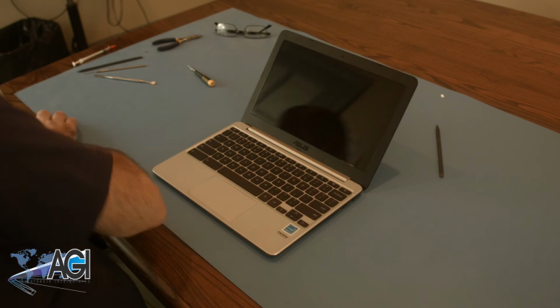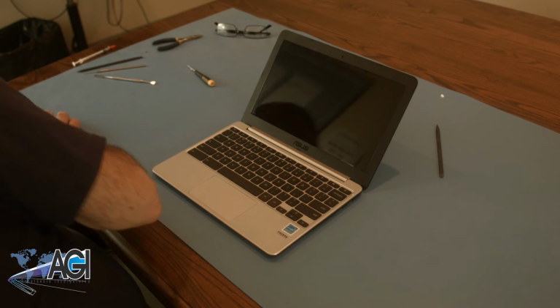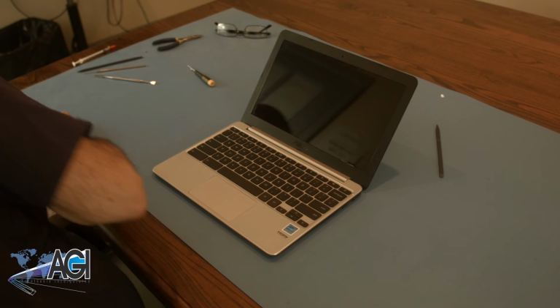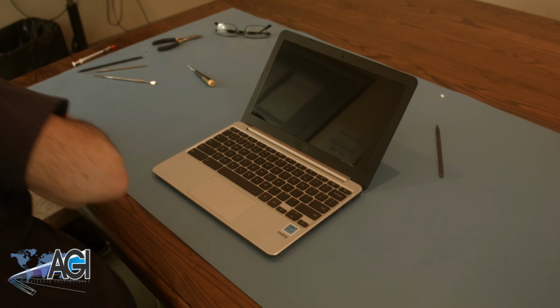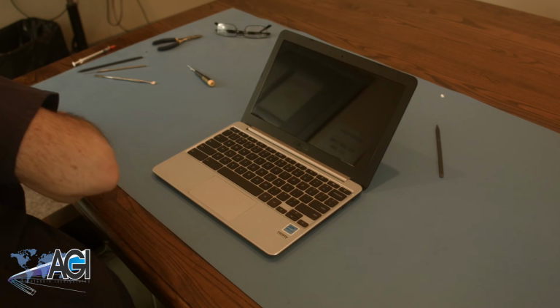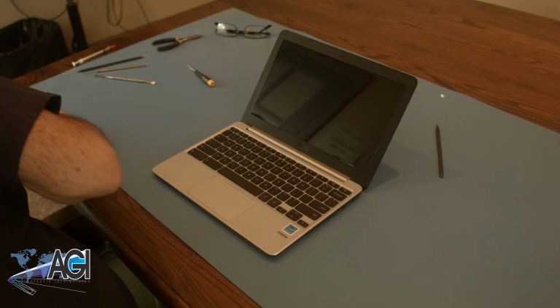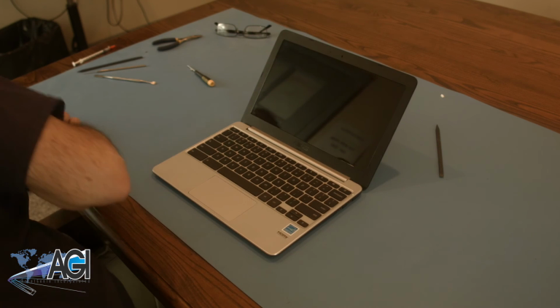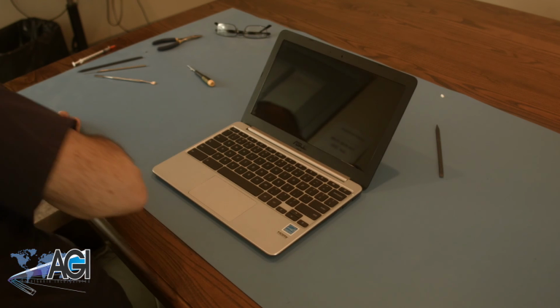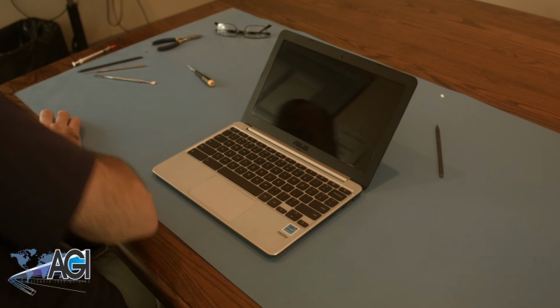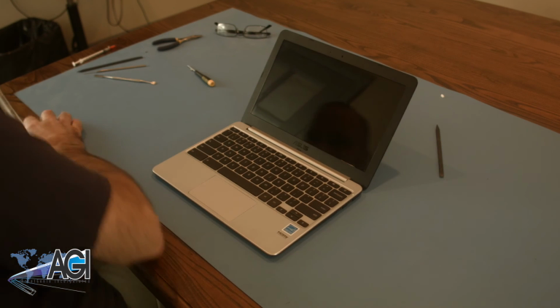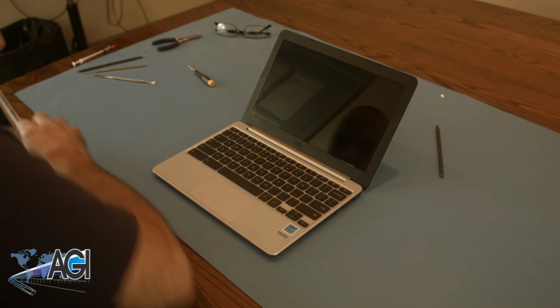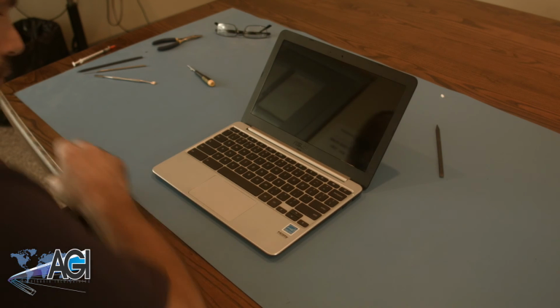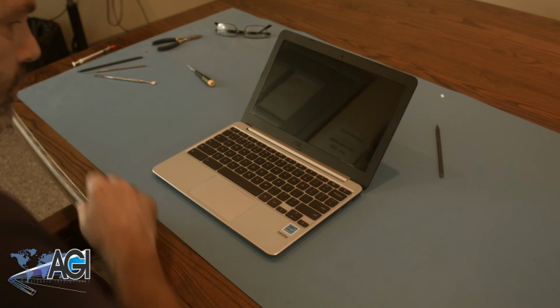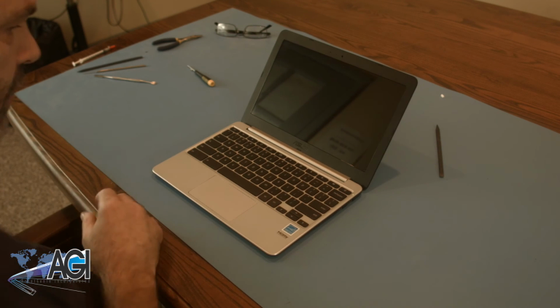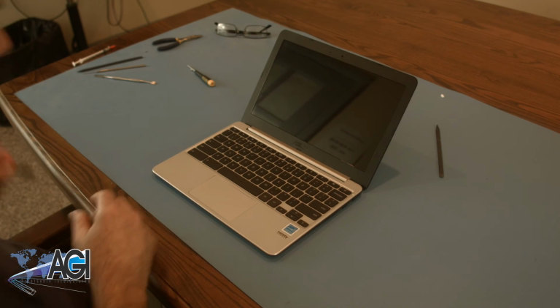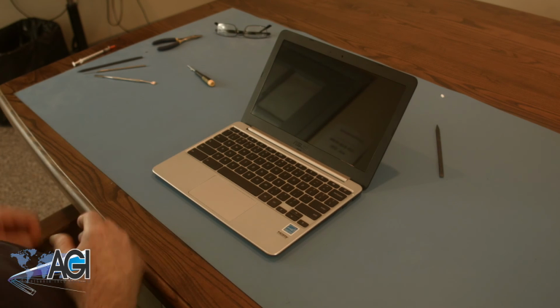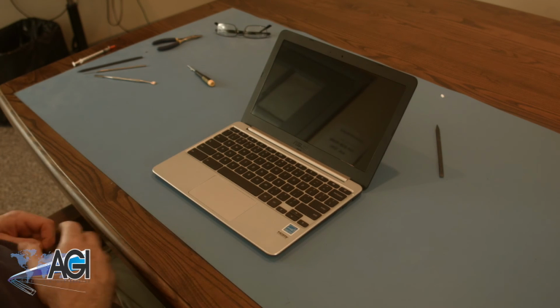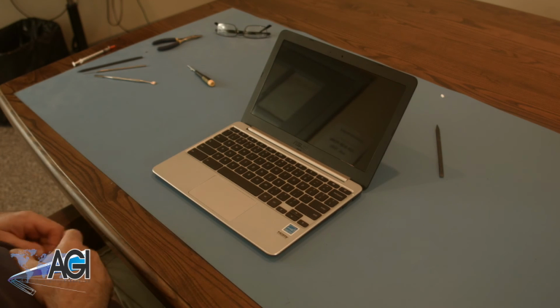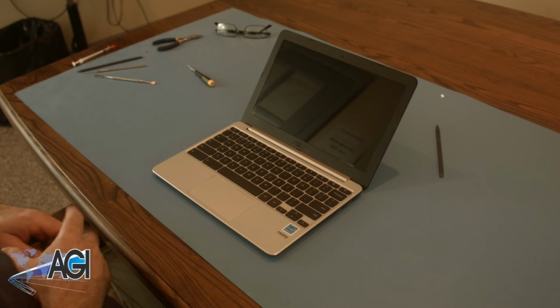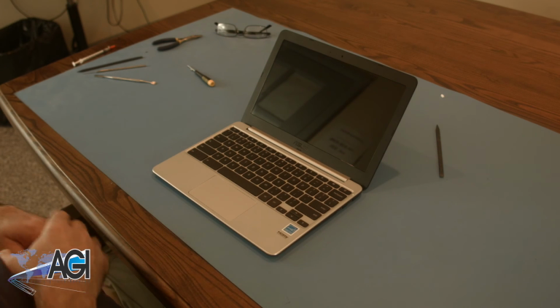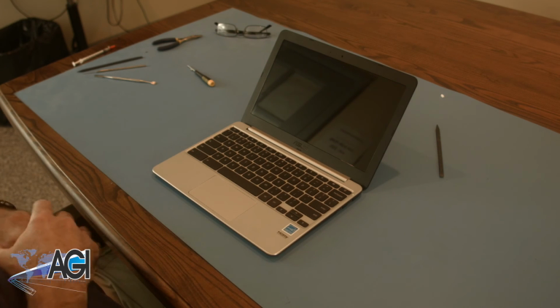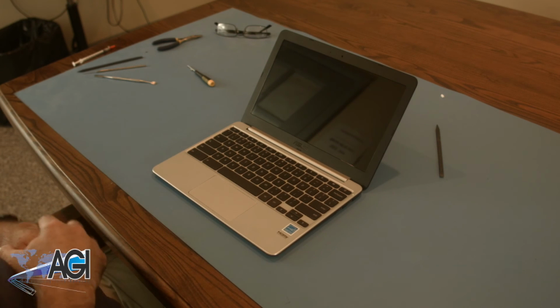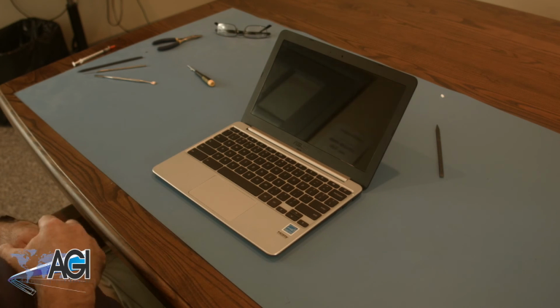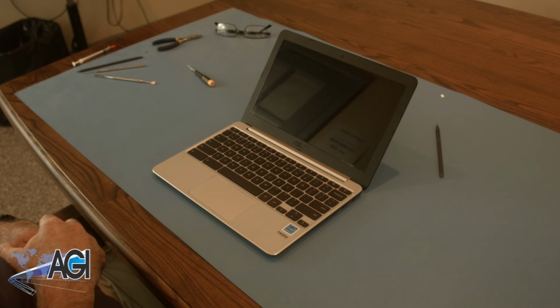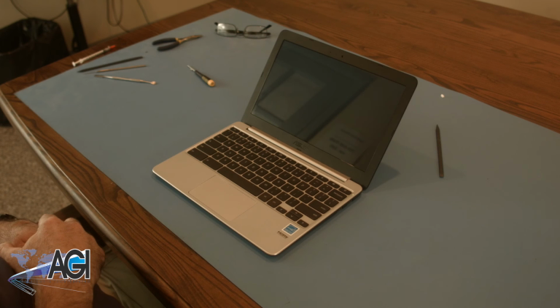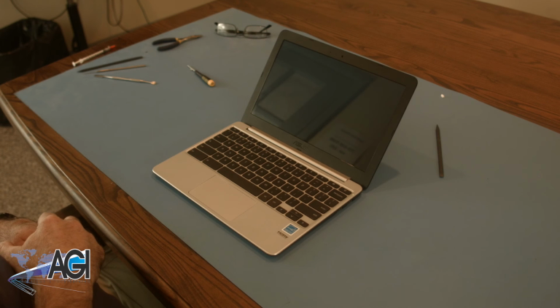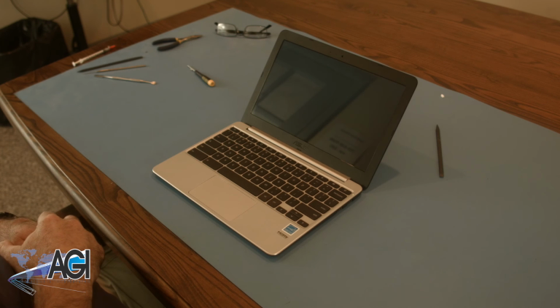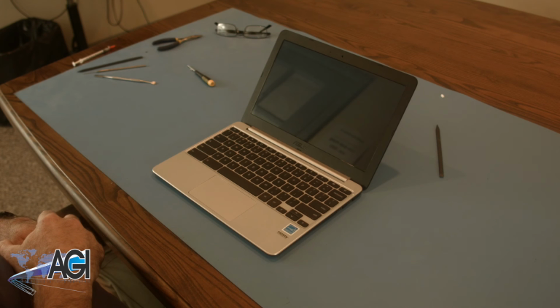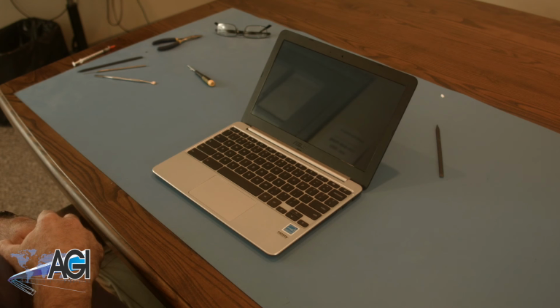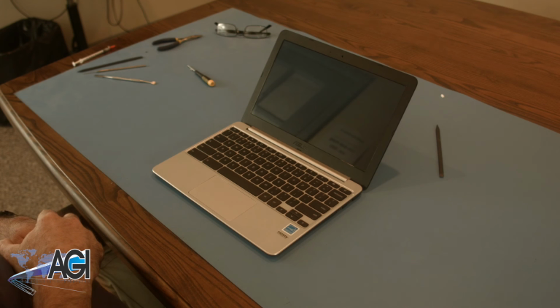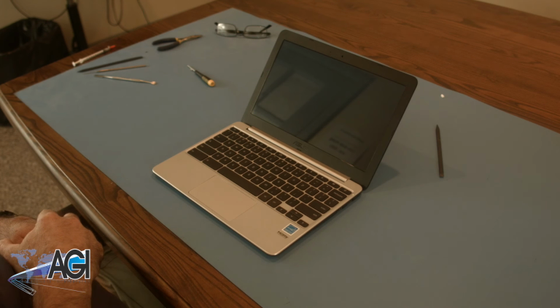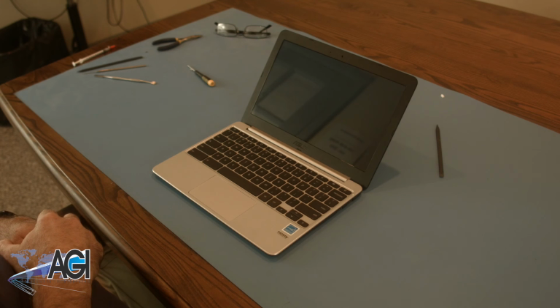You have now successfully replaced the motherboard in your Asus Chromebook. Nice job!